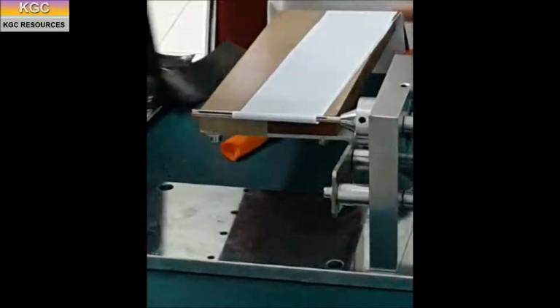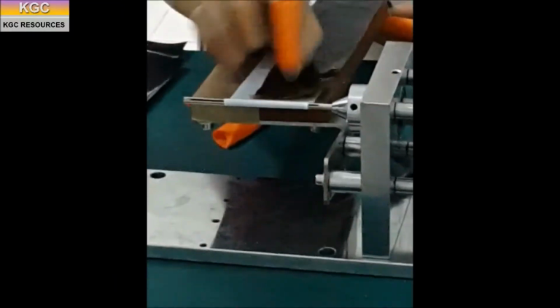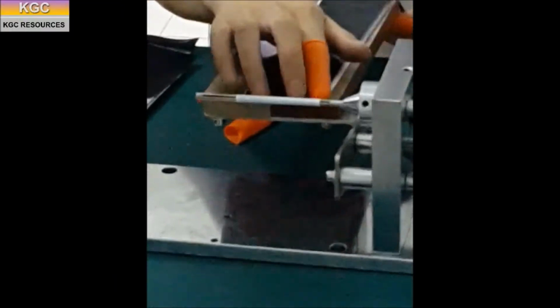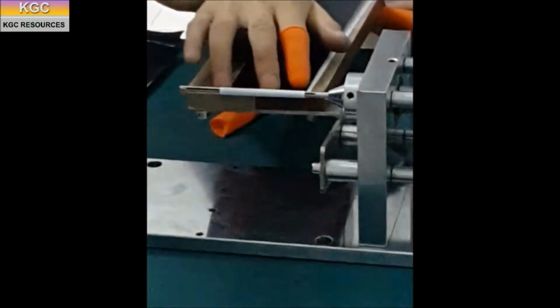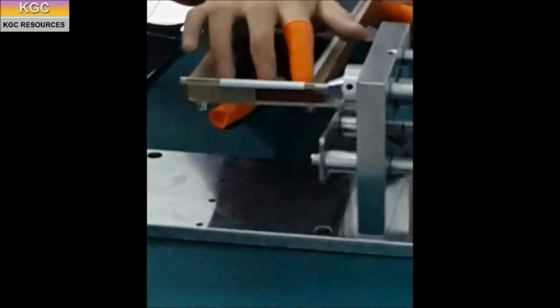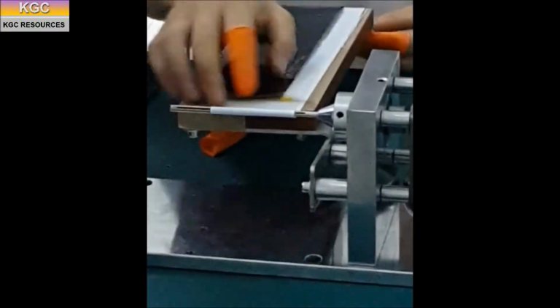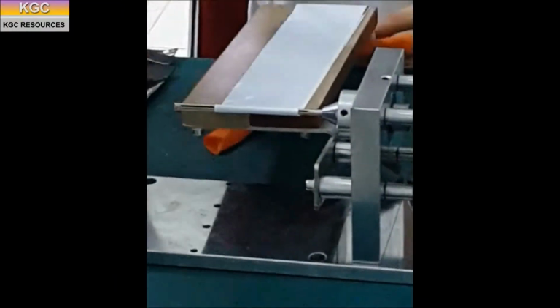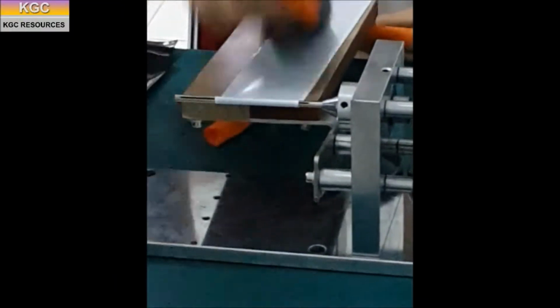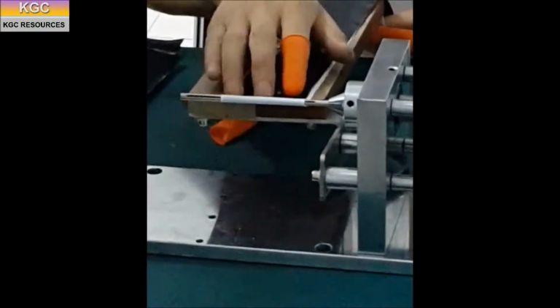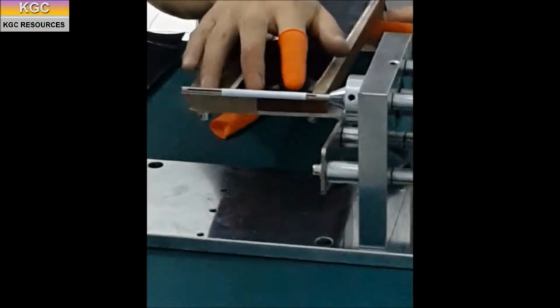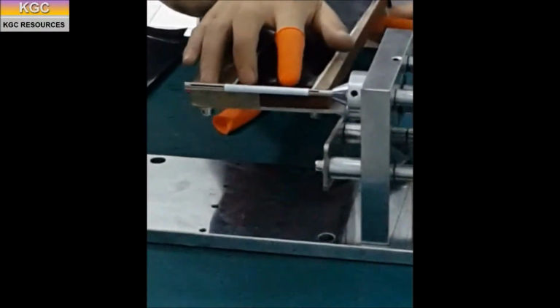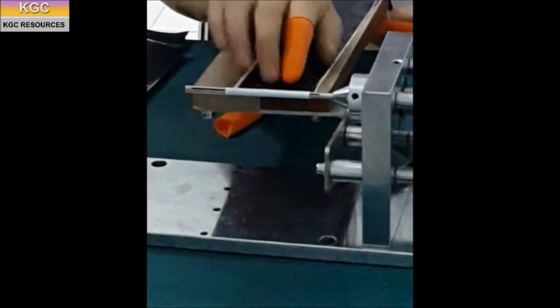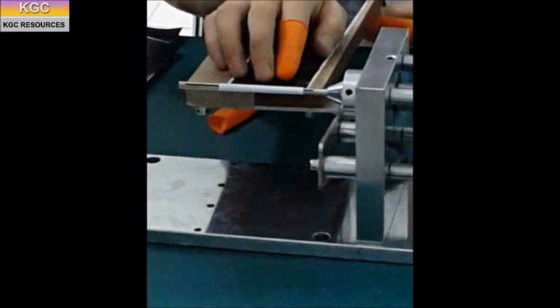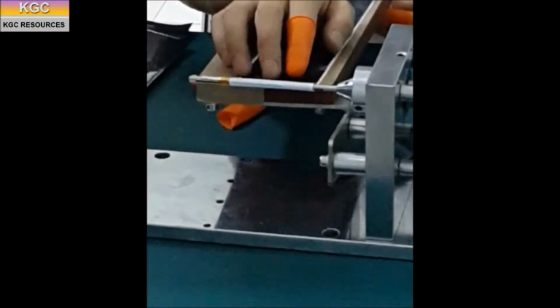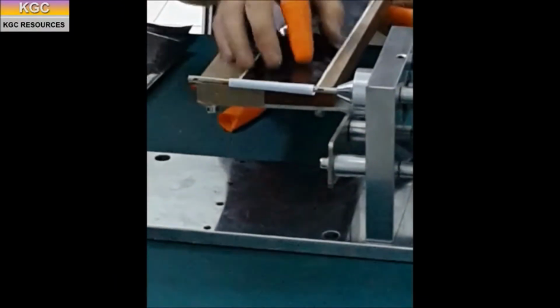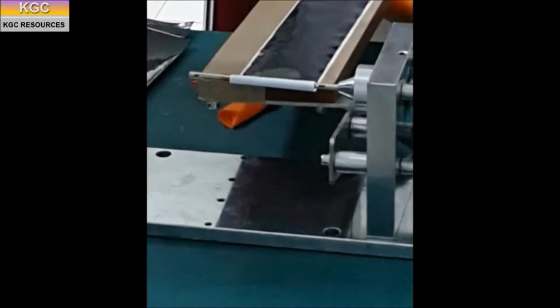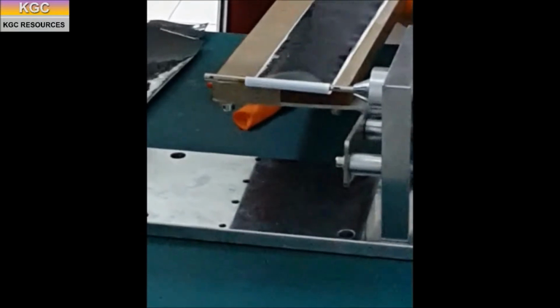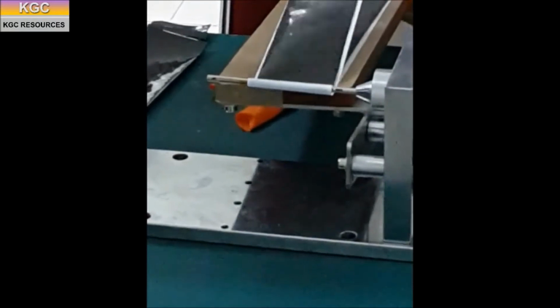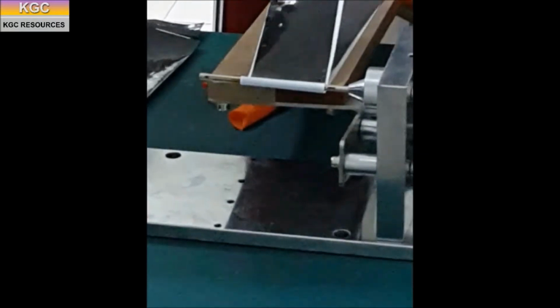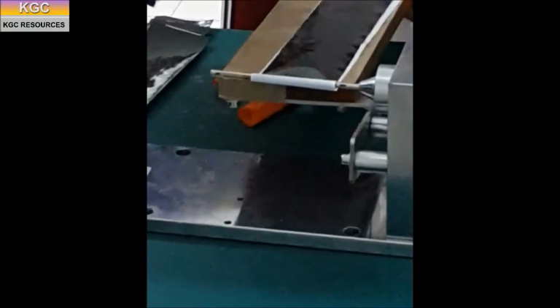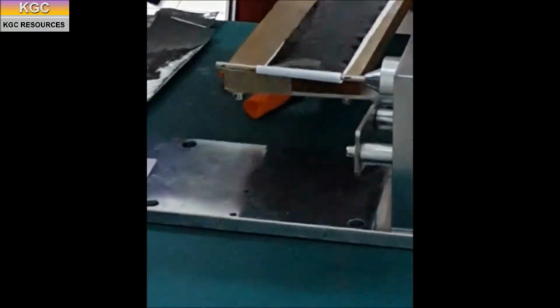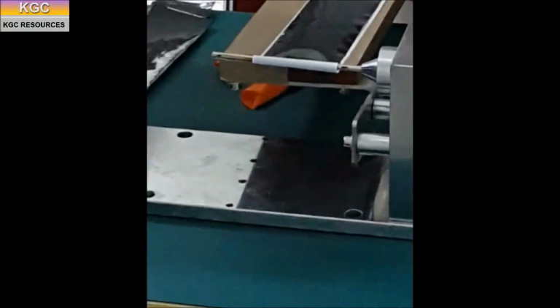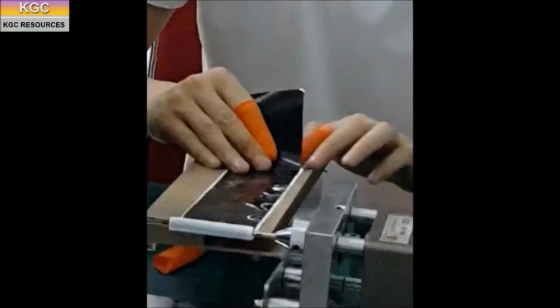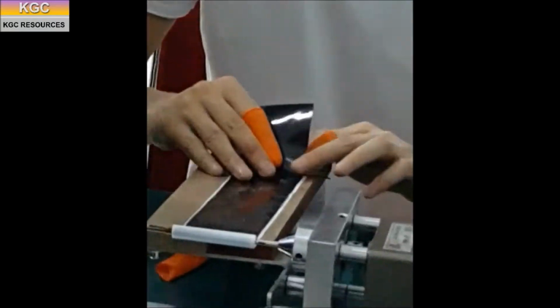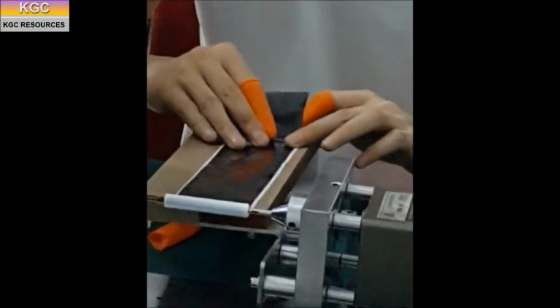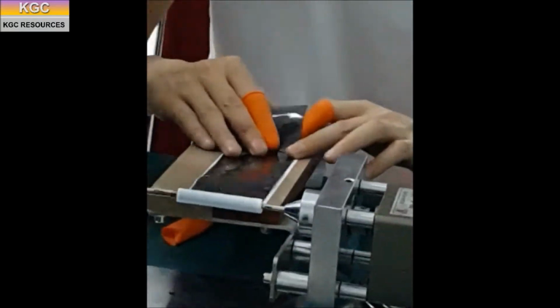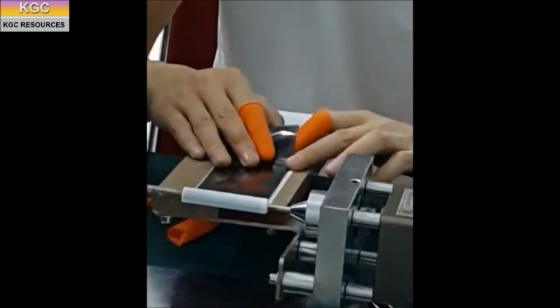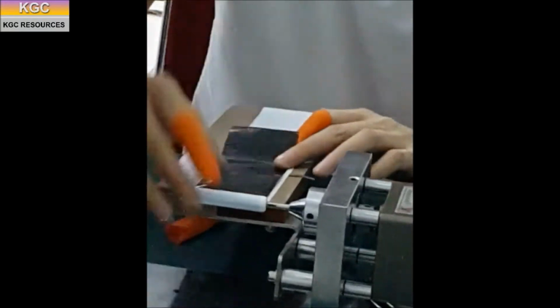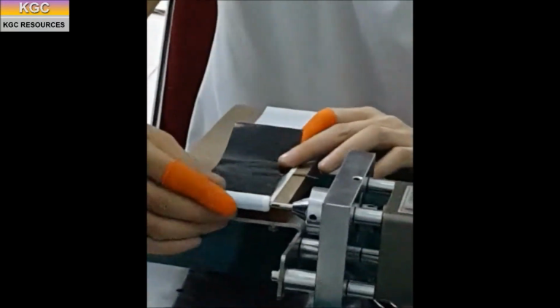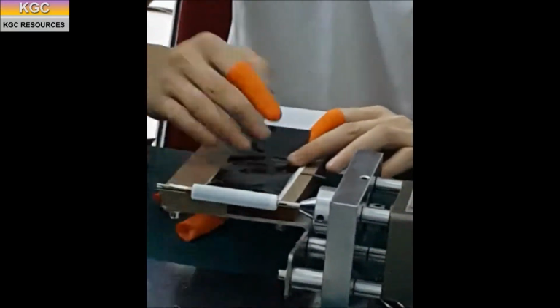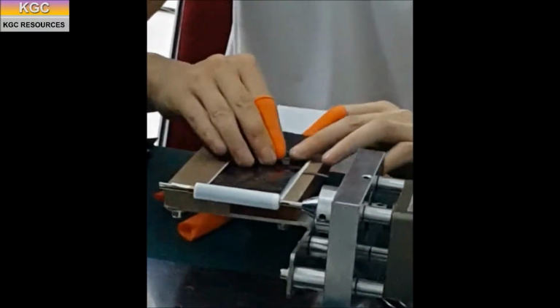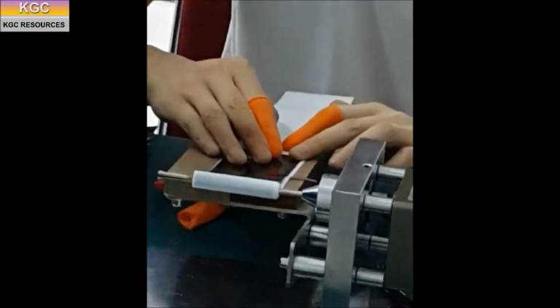Next, a winding machine is used to wind strips where the separator is sandwiched between the anode and cathode.